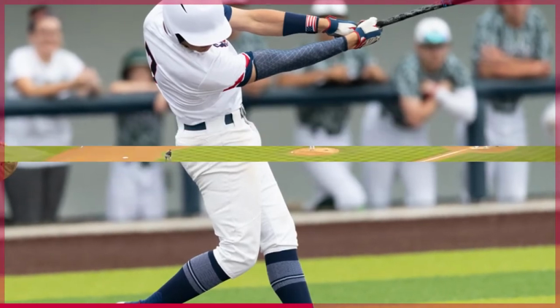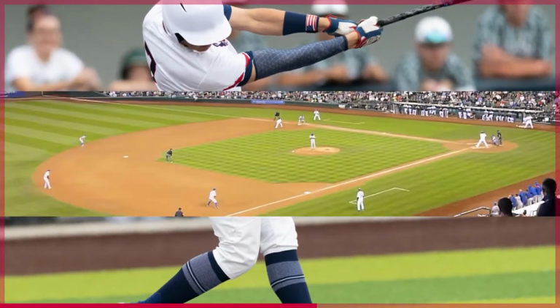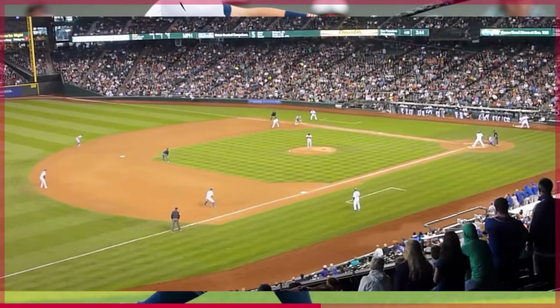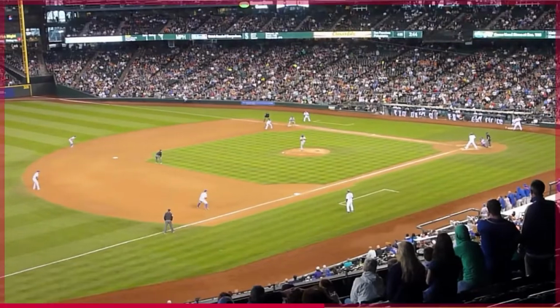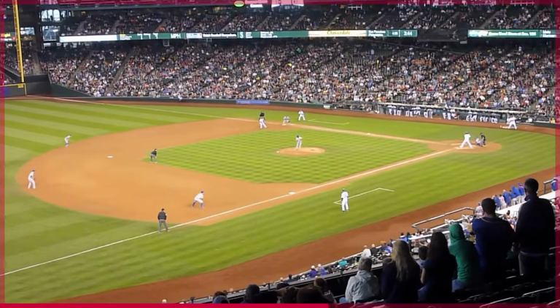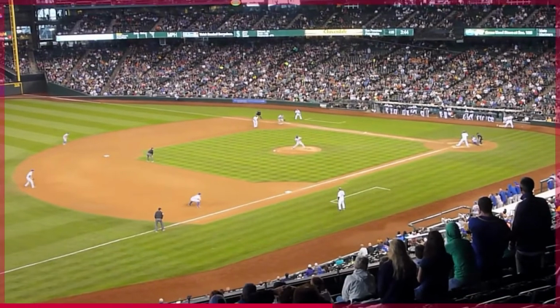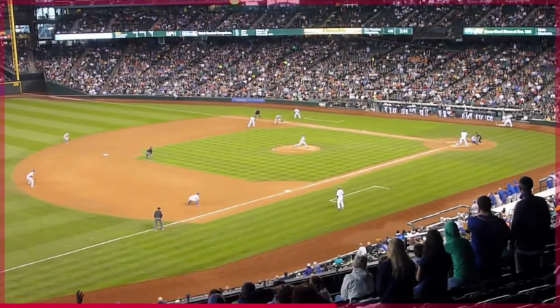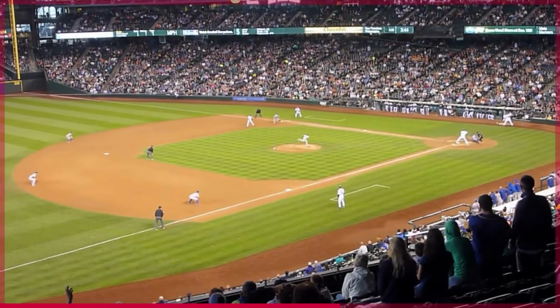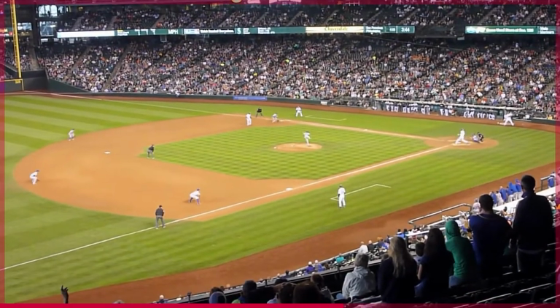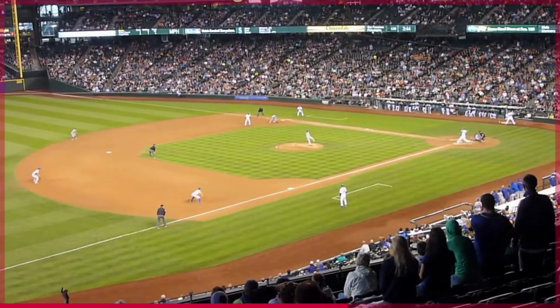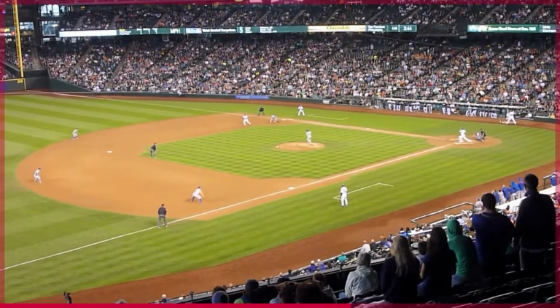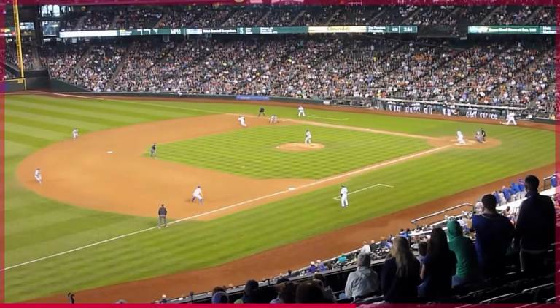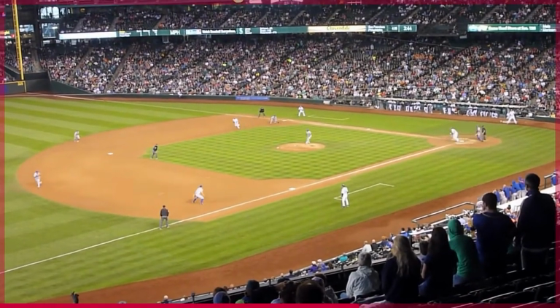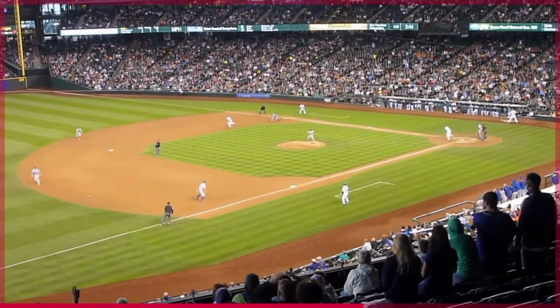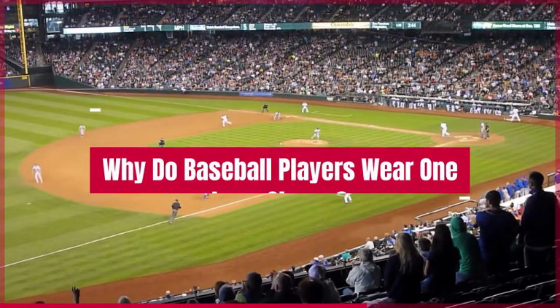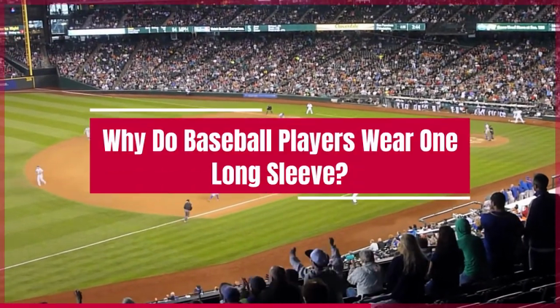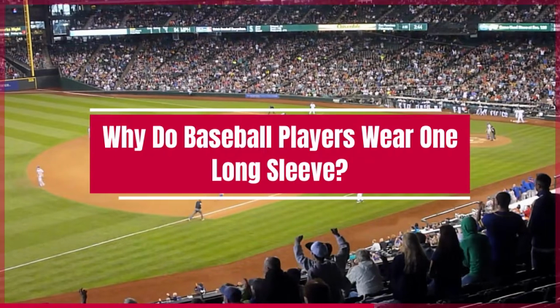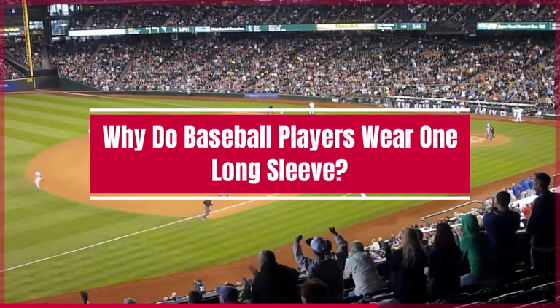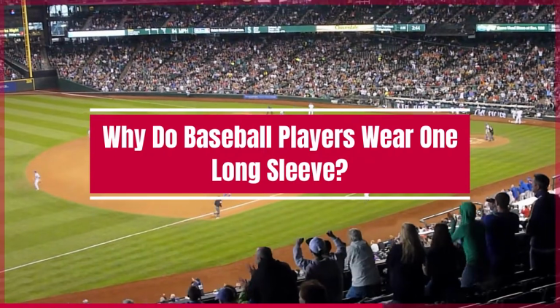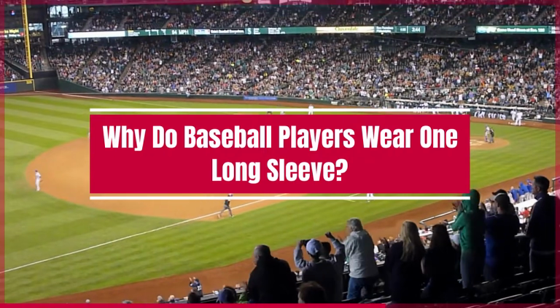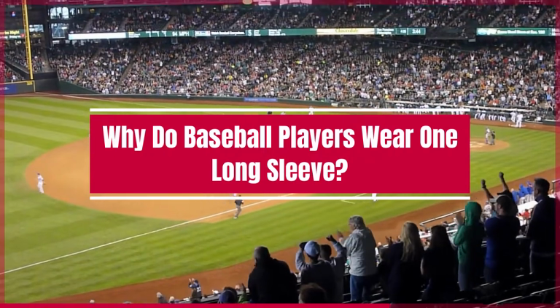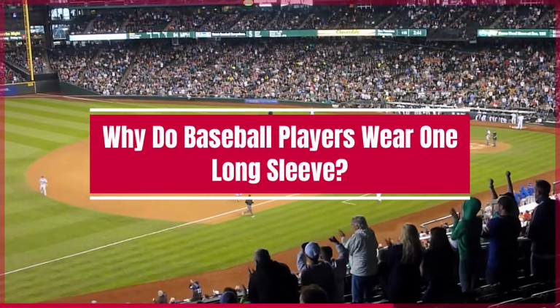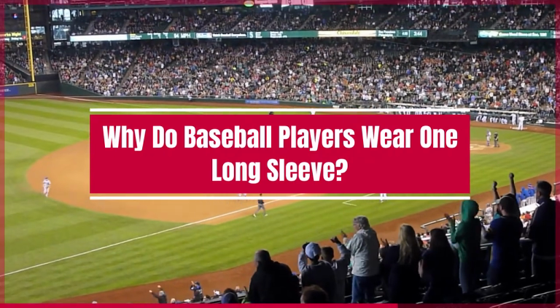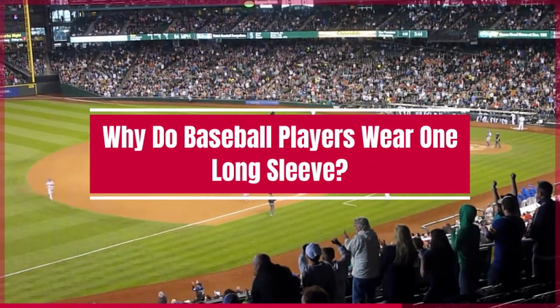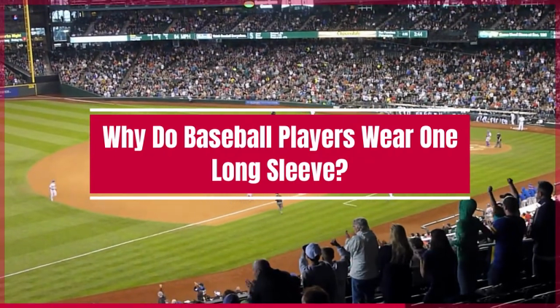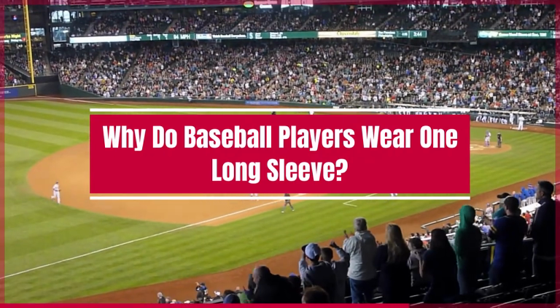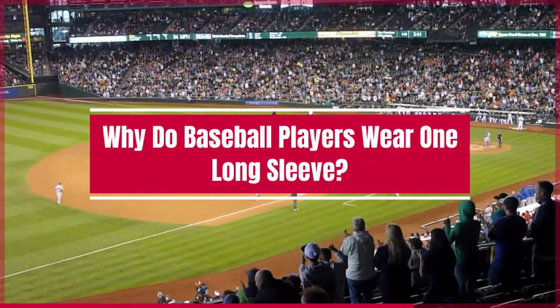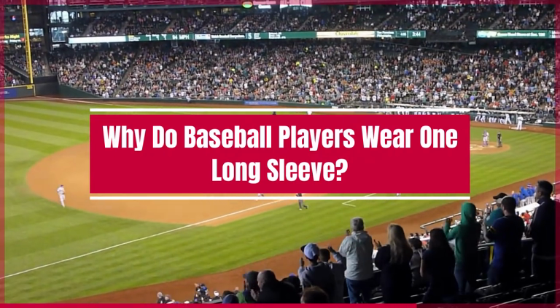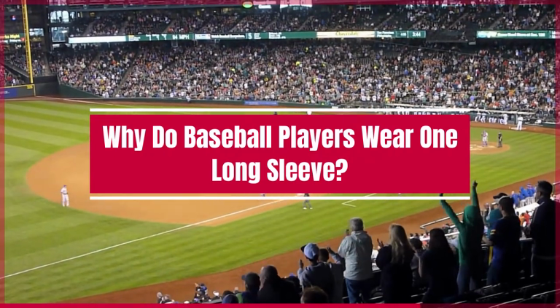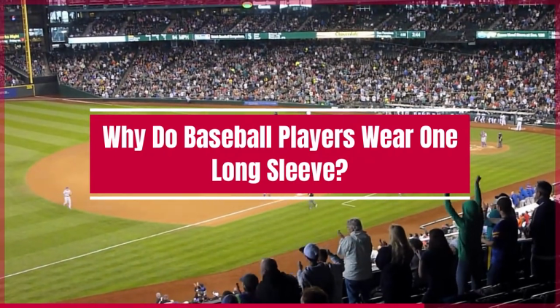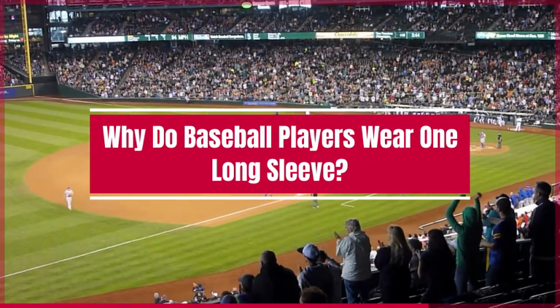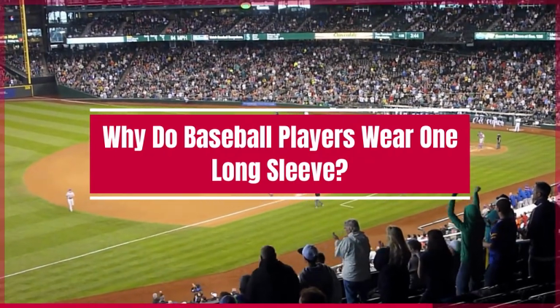Hello everyone! I'm Sarah and today I am going to tell you why baseball players wear one long sleeve when playing.